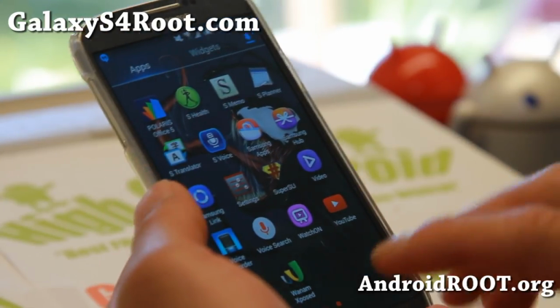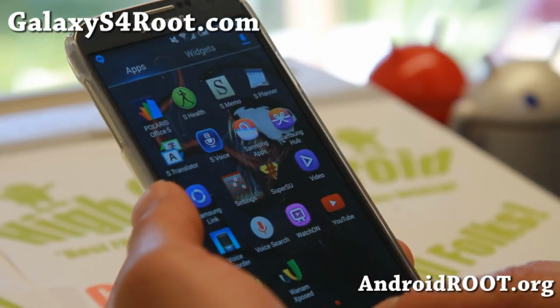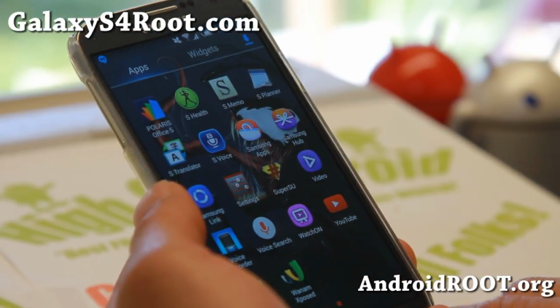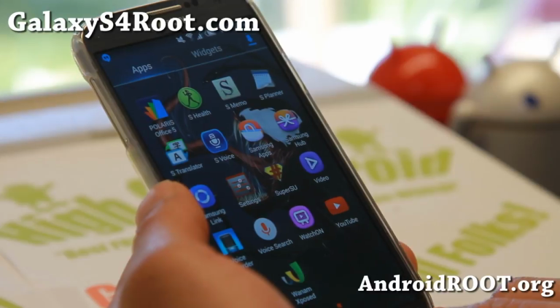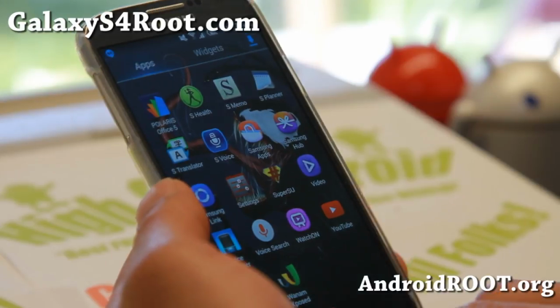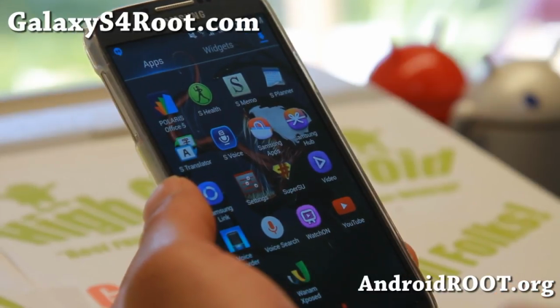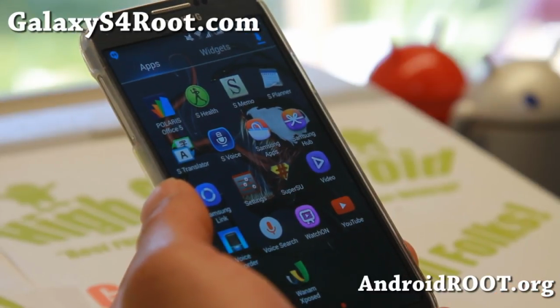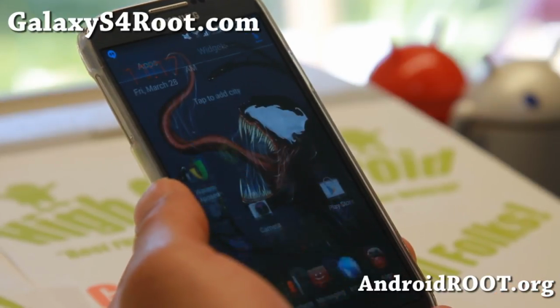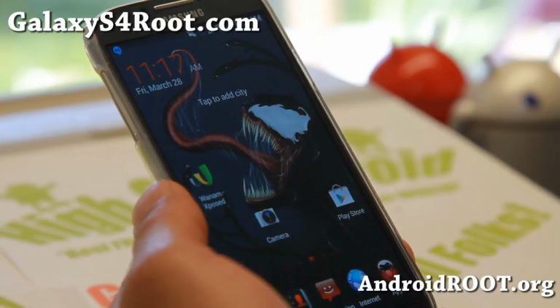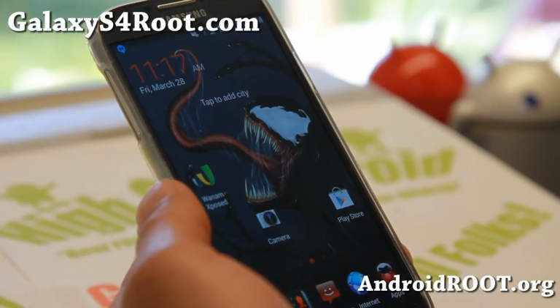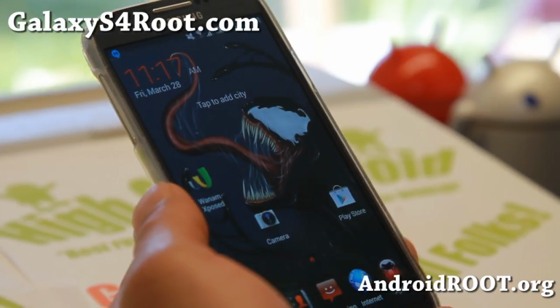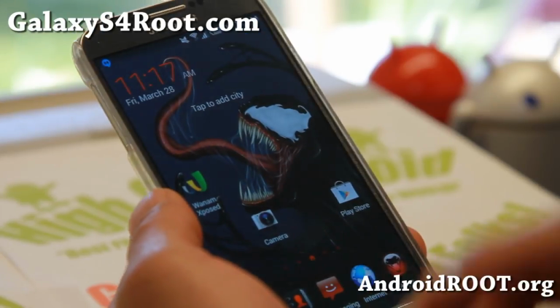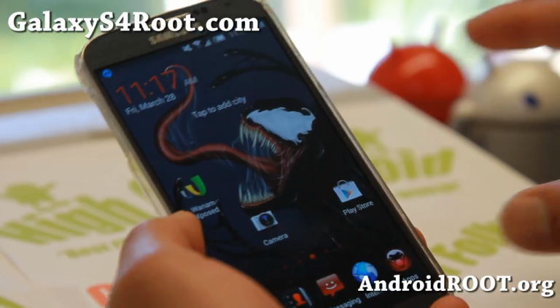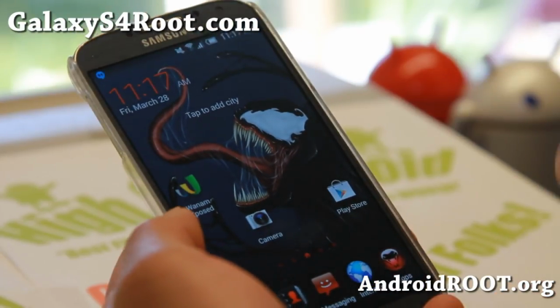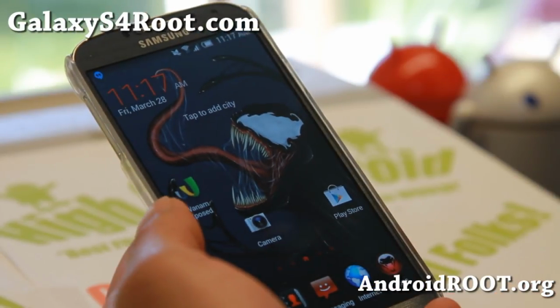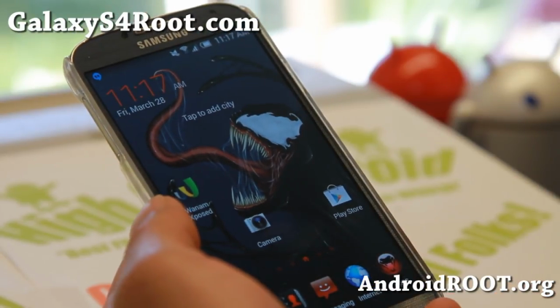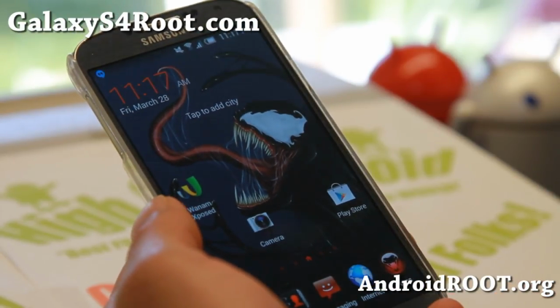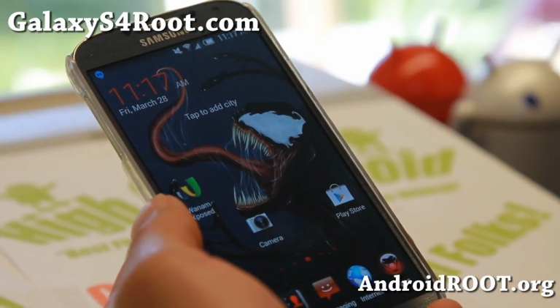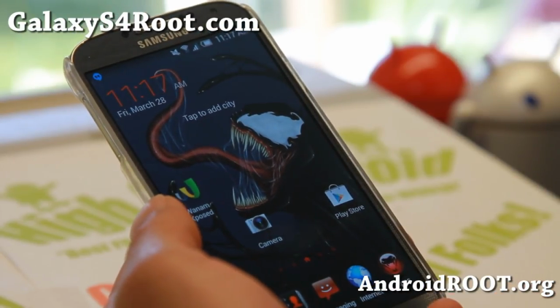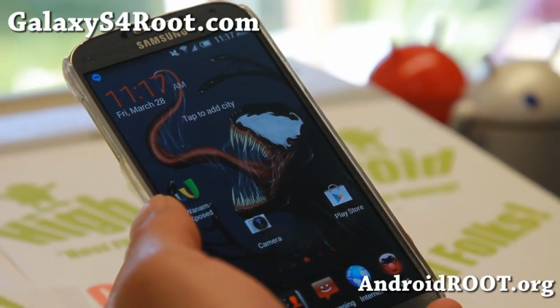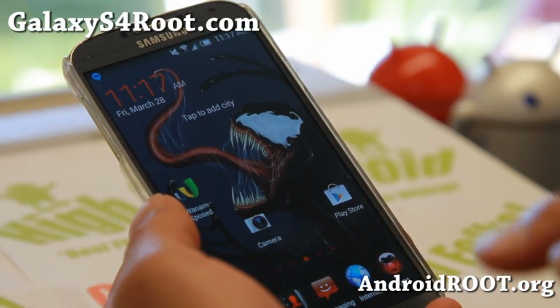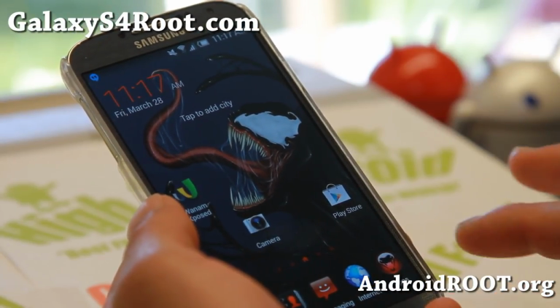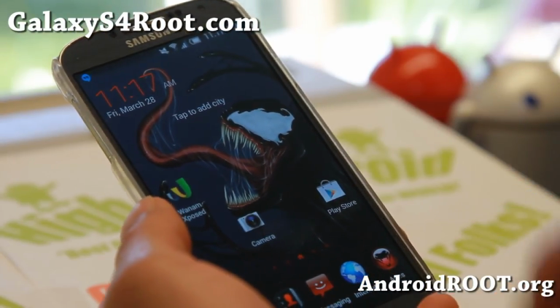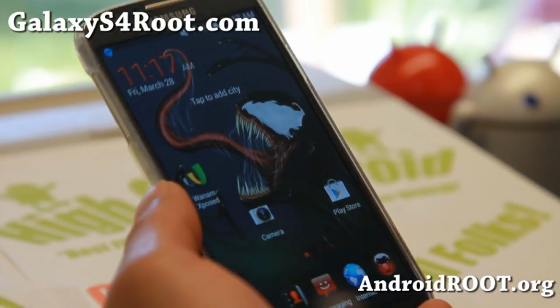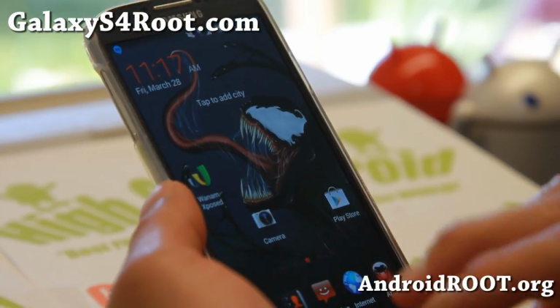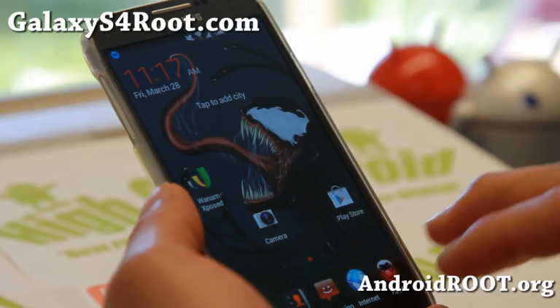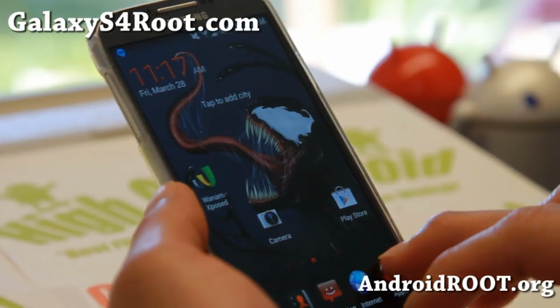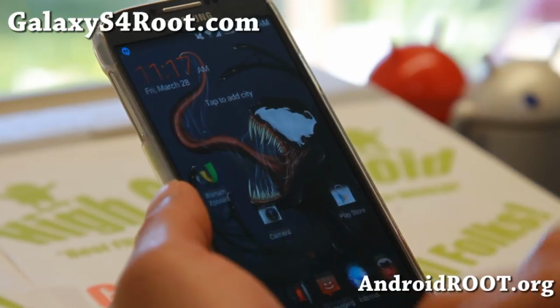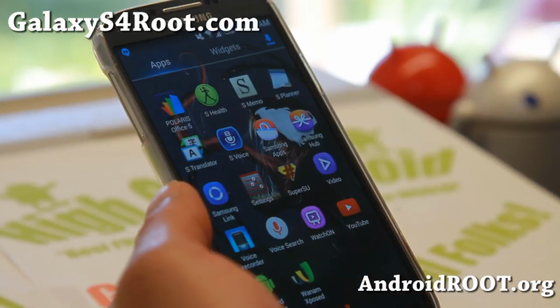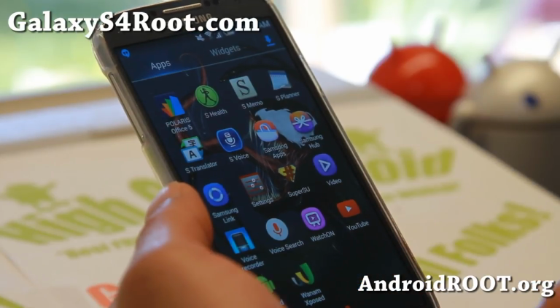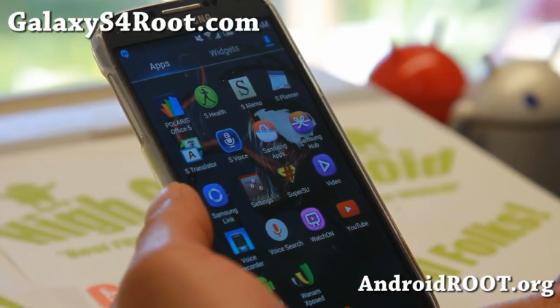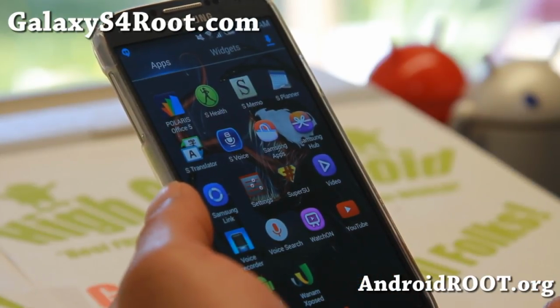It's just a stock launcher. Also Knox is completely zapped and removed — all that stuff. You don't need all the bloatware. Very nice.